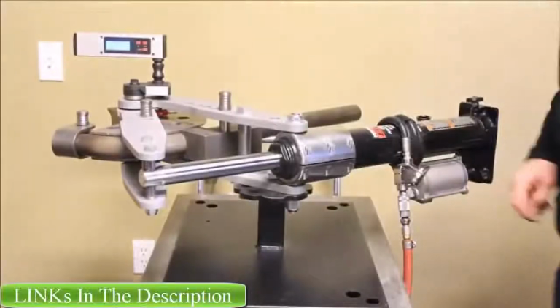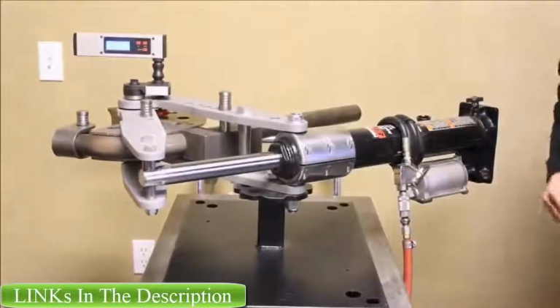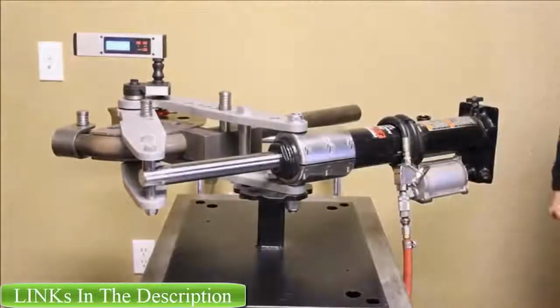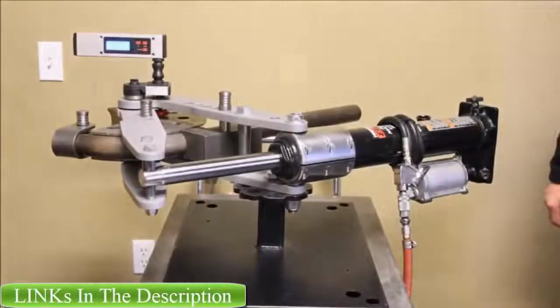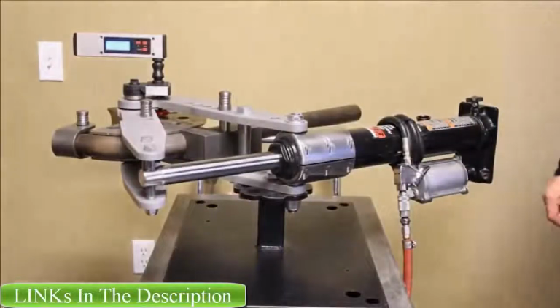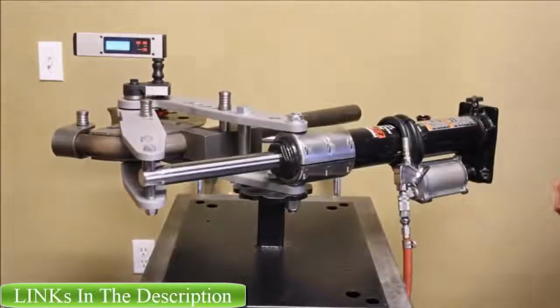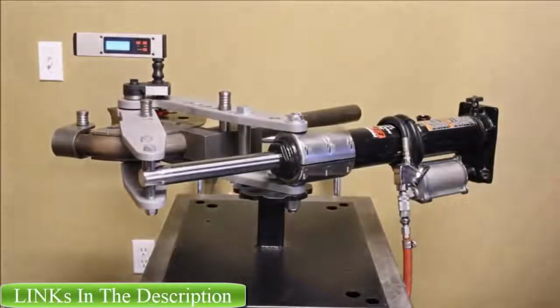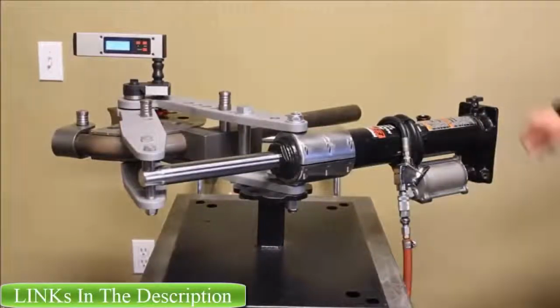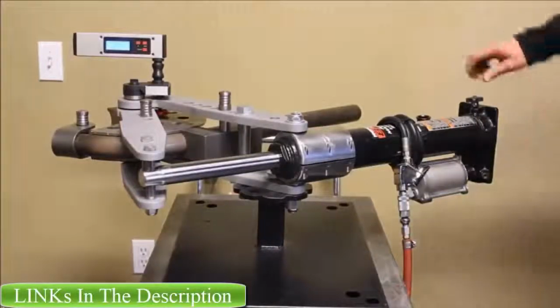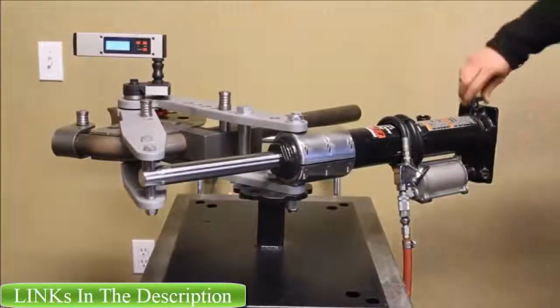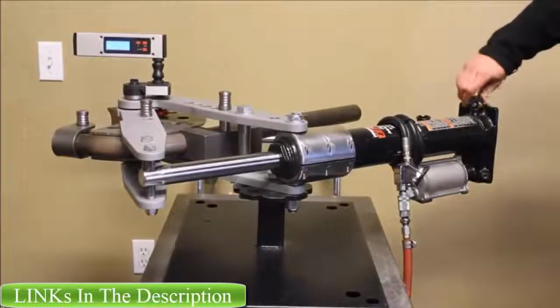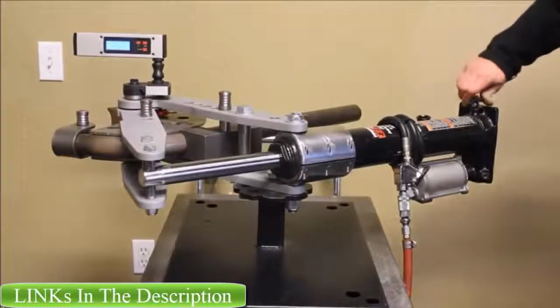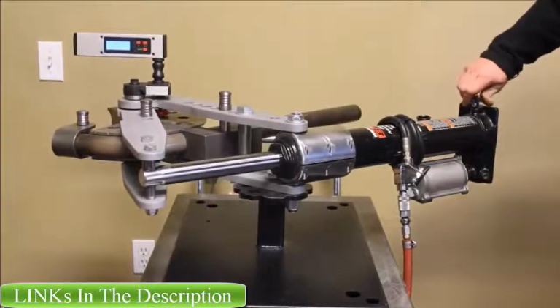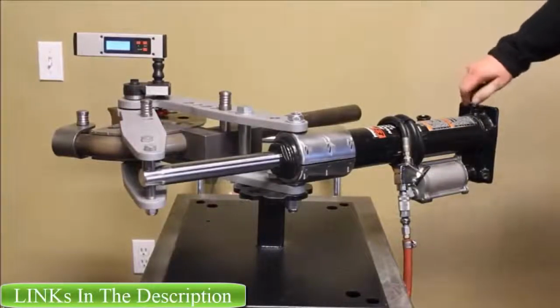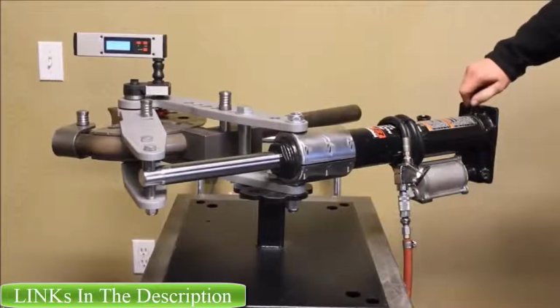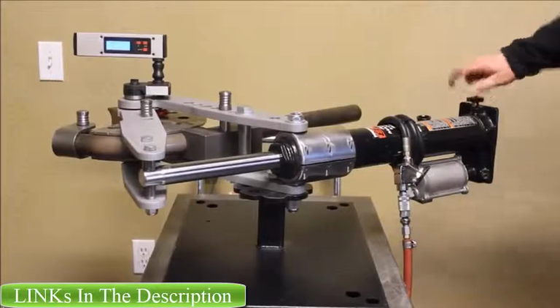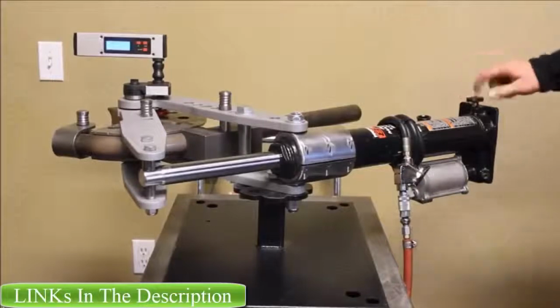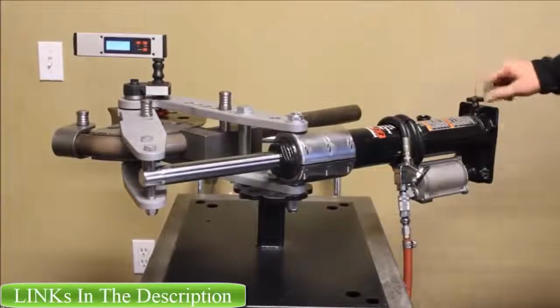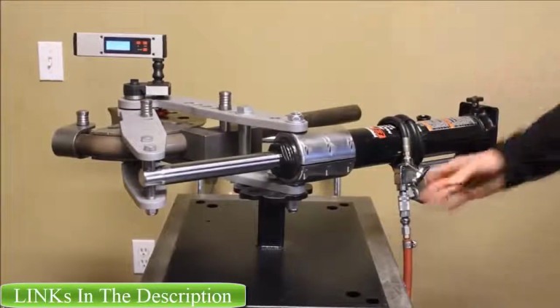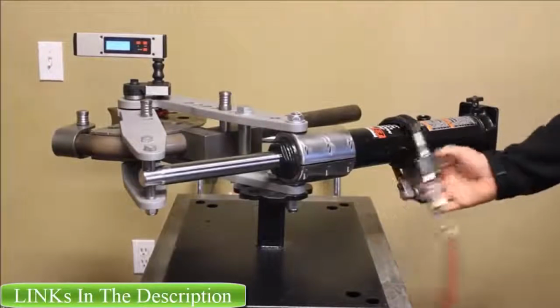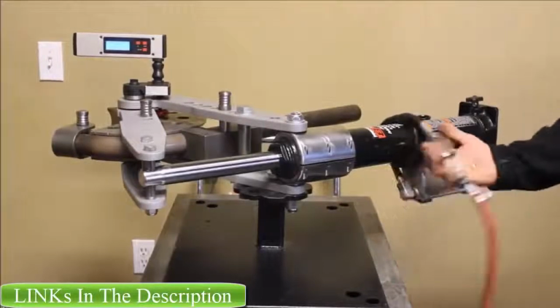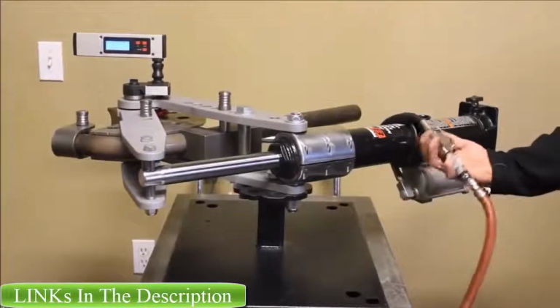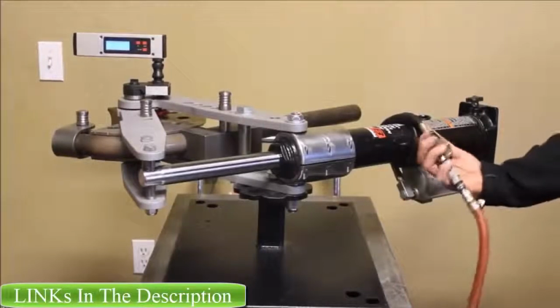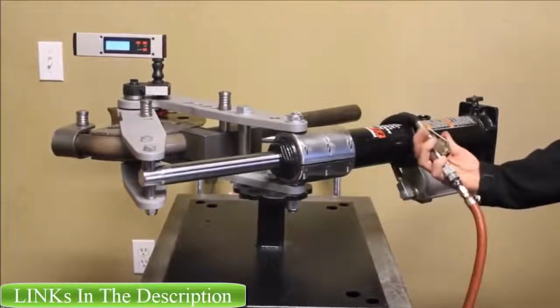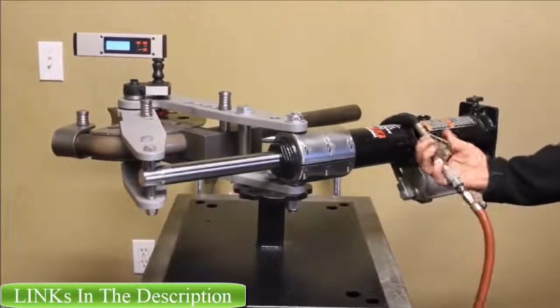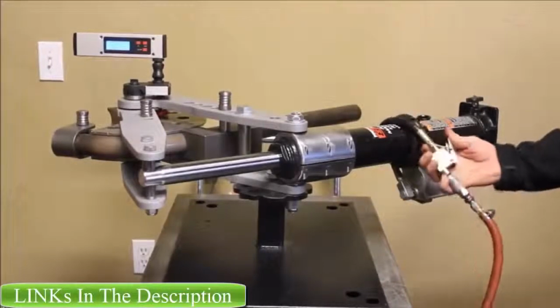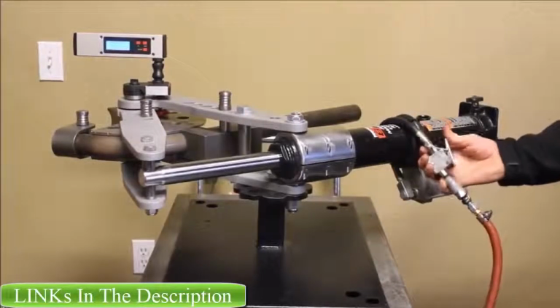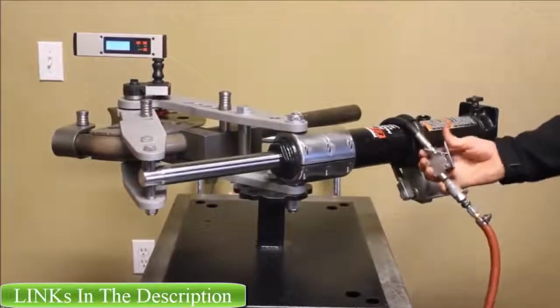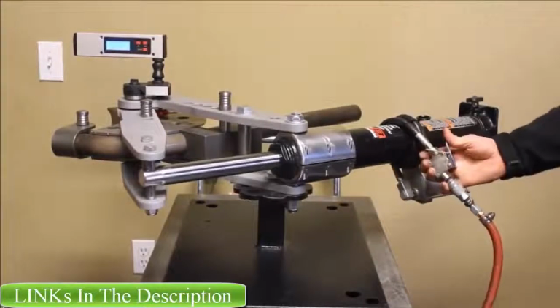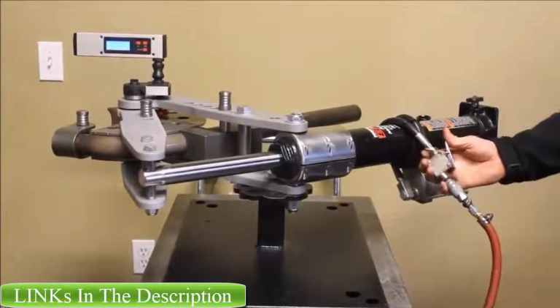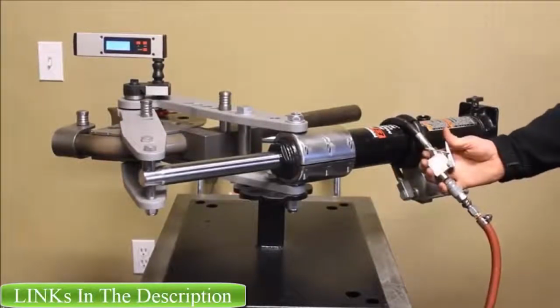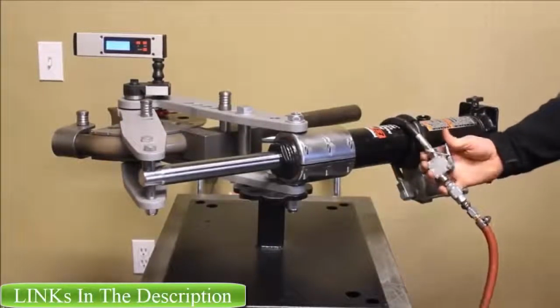All right, here's our second pass. So again, I will tighten this machining thumb knob, push the valve, and see how far we go on the second stroke.